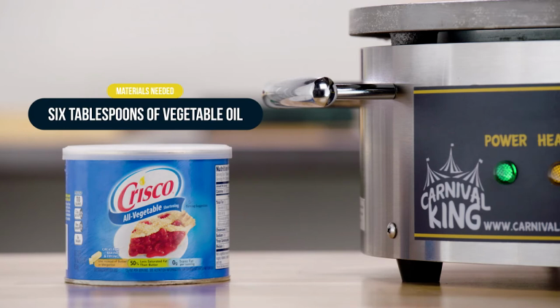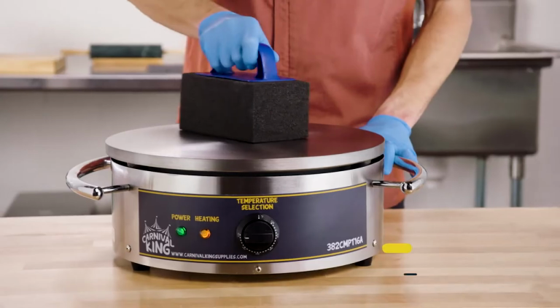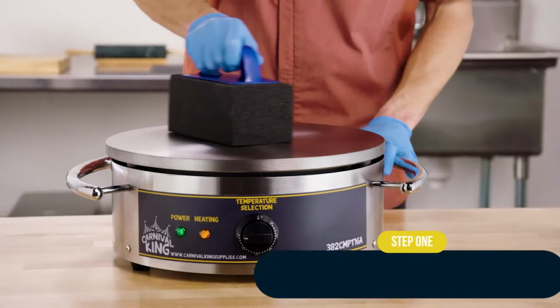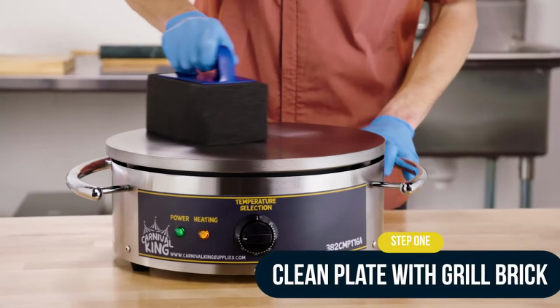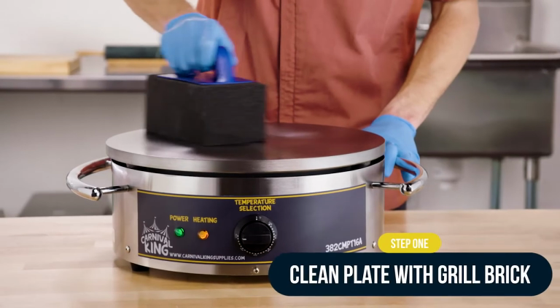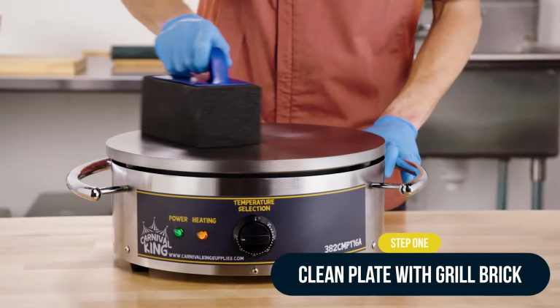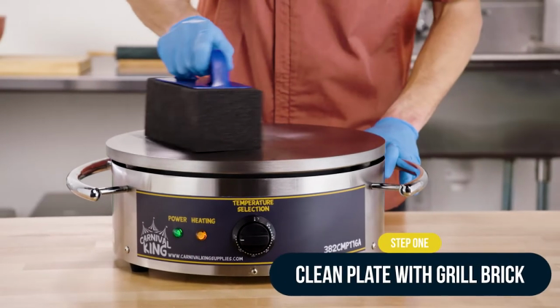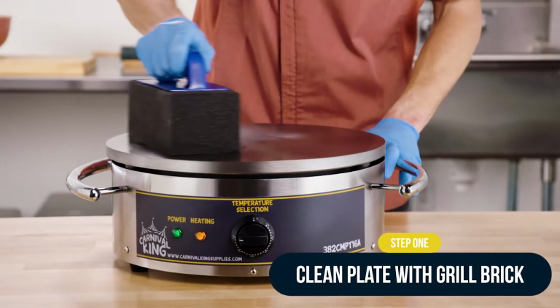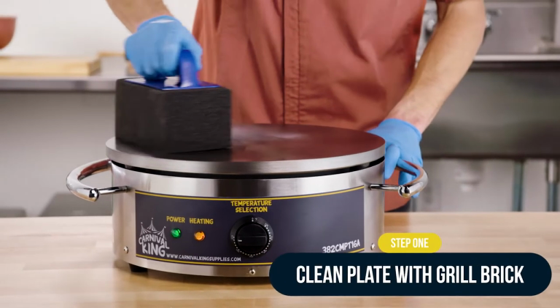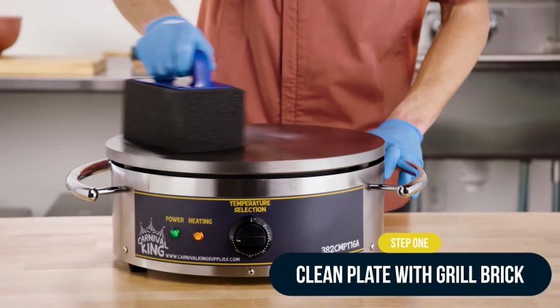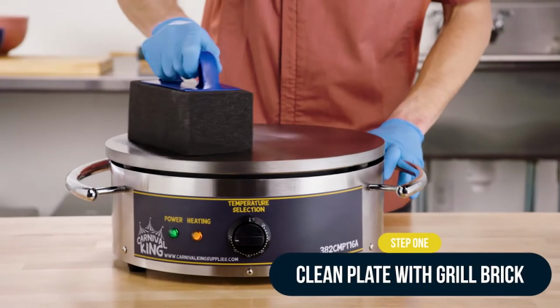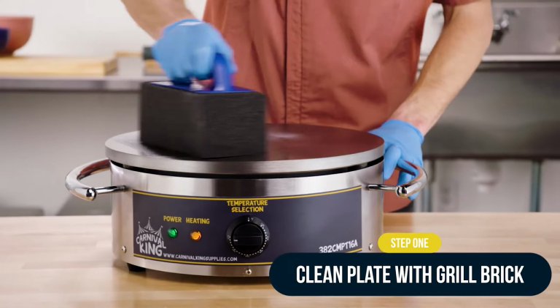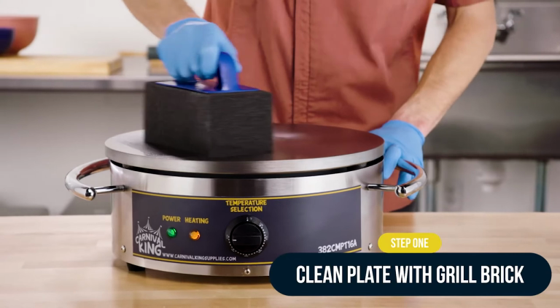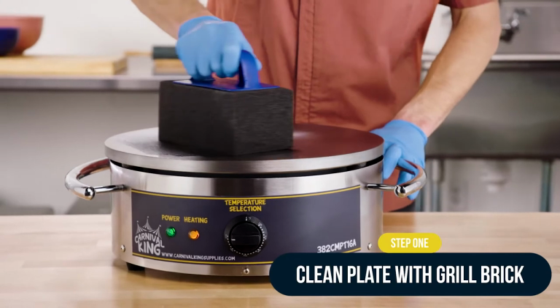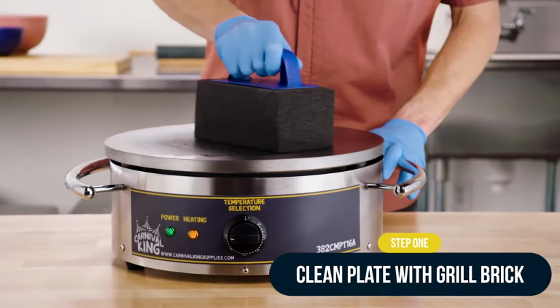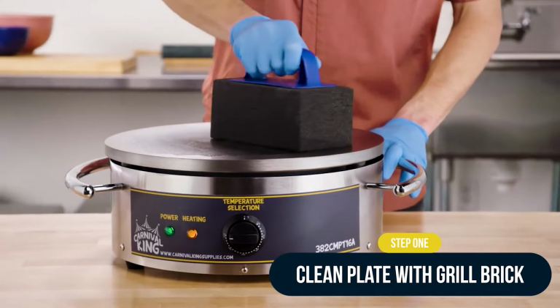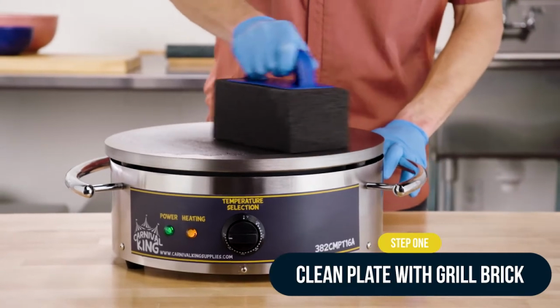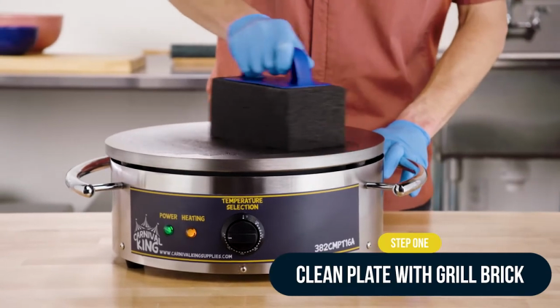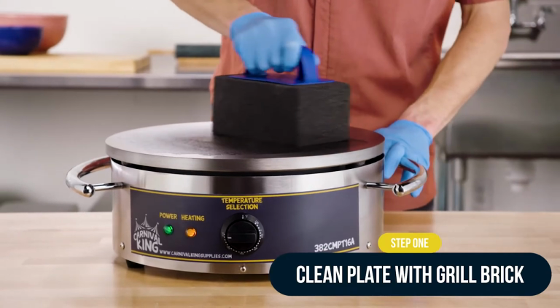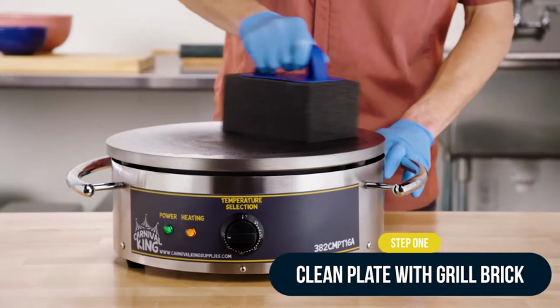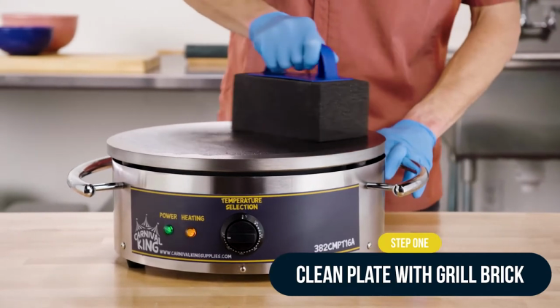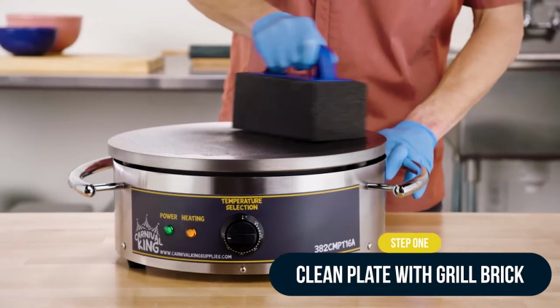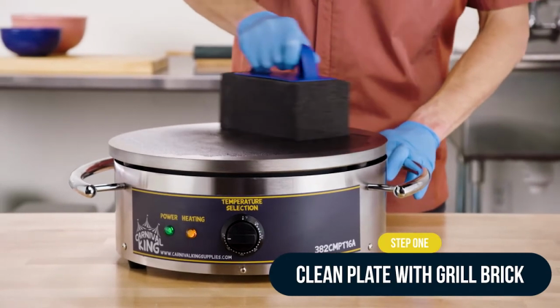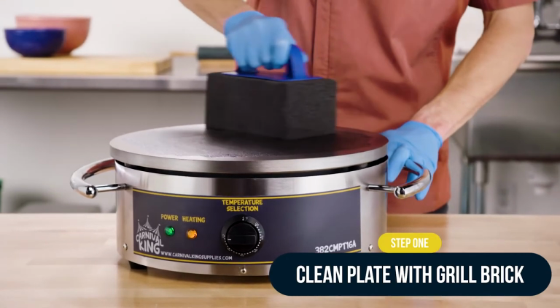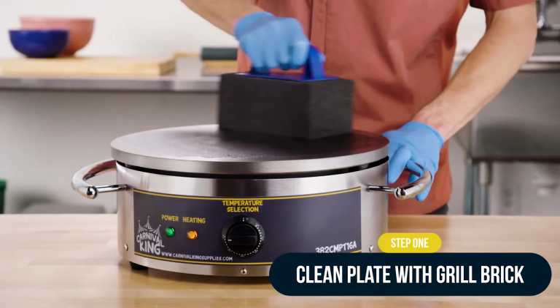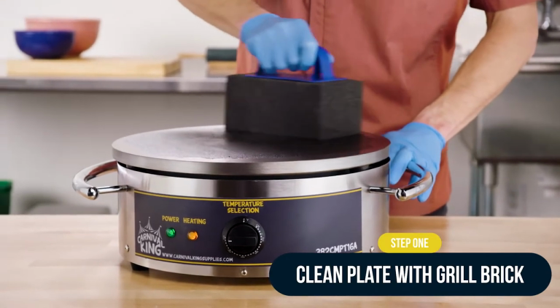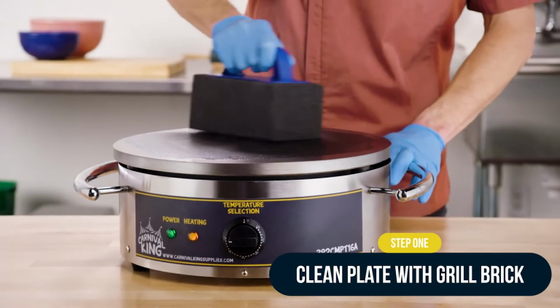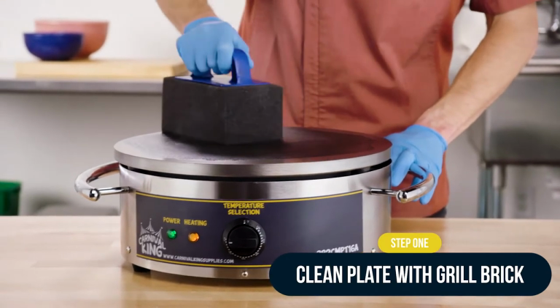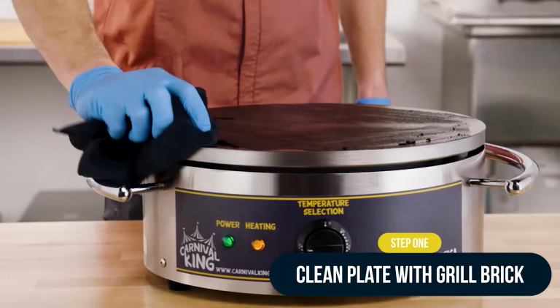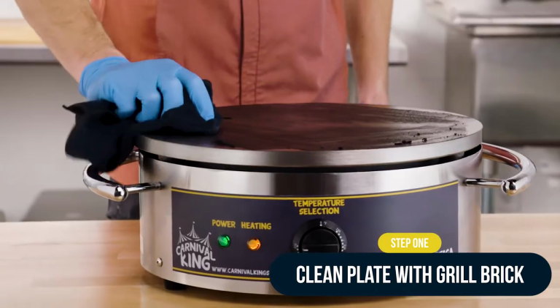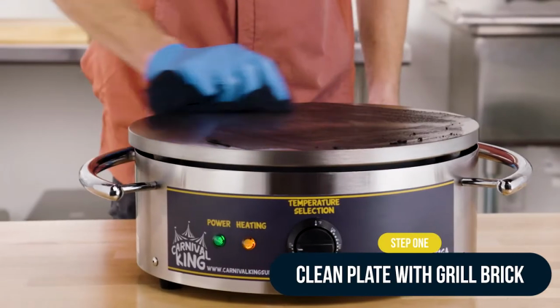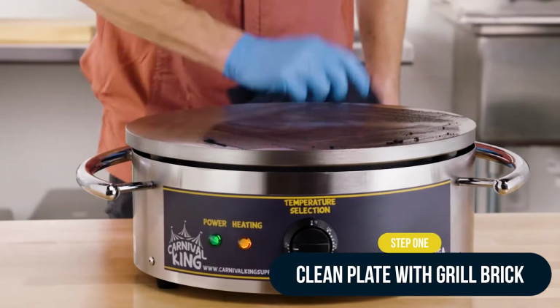First, clean the cast iron plate using a grill brick to remove debris and smooth the surface. Wipe clean.